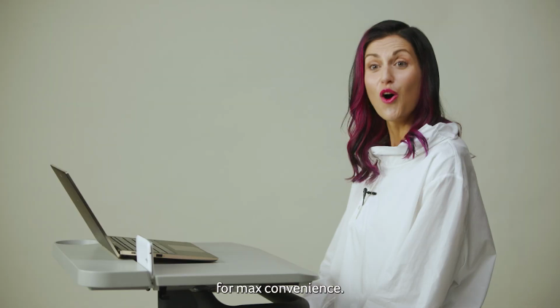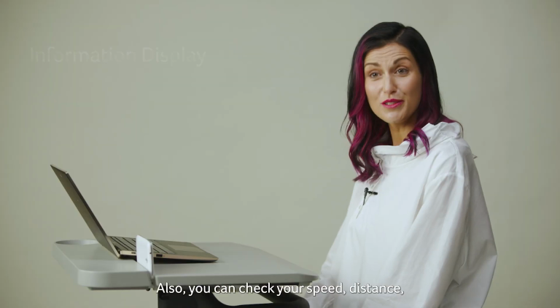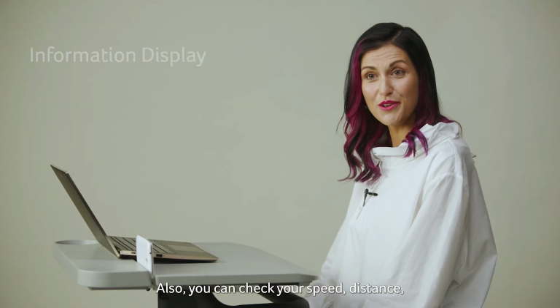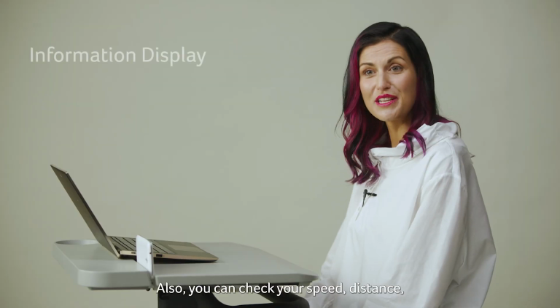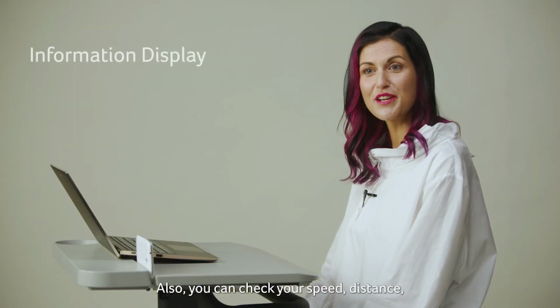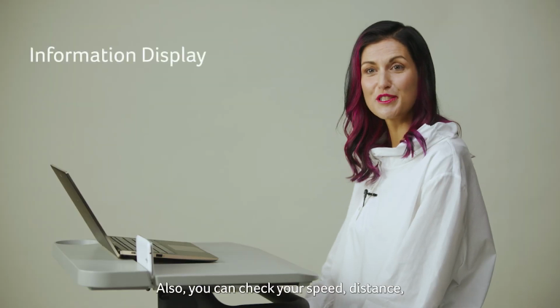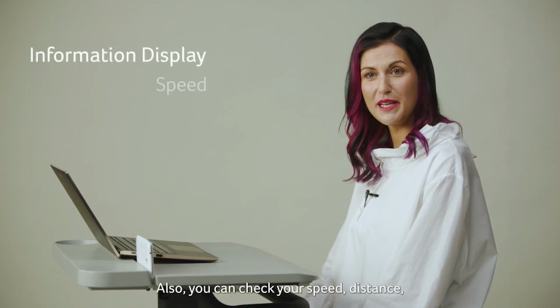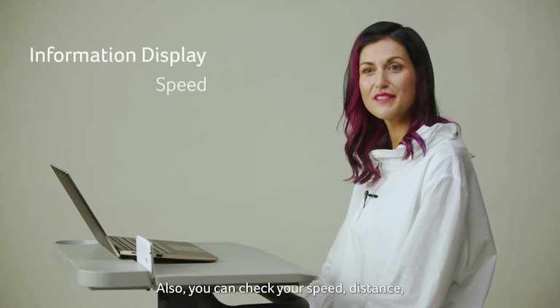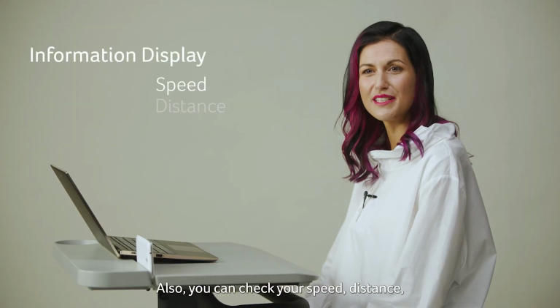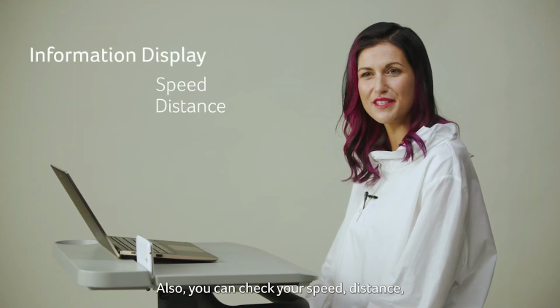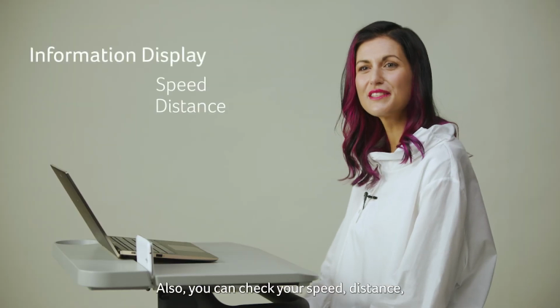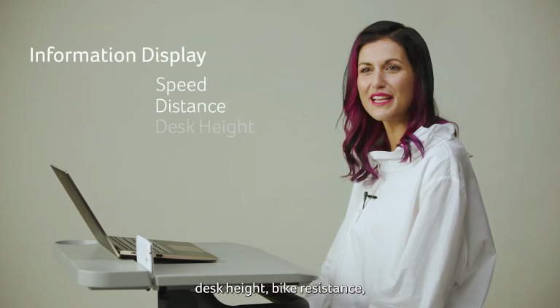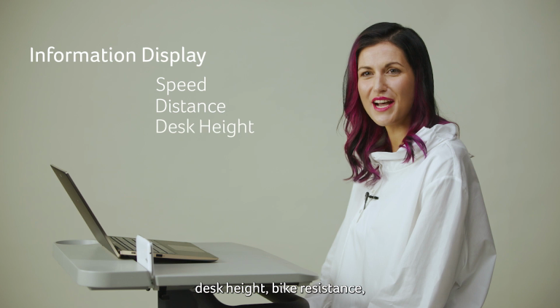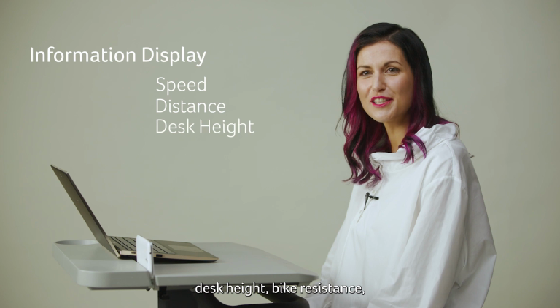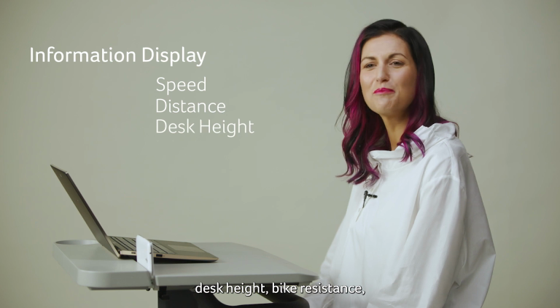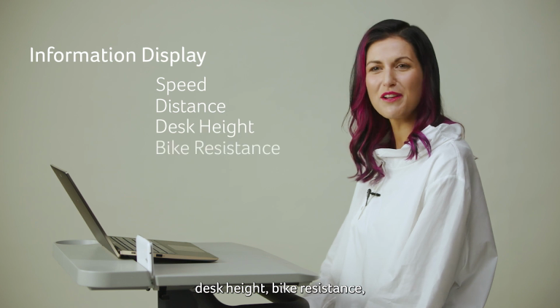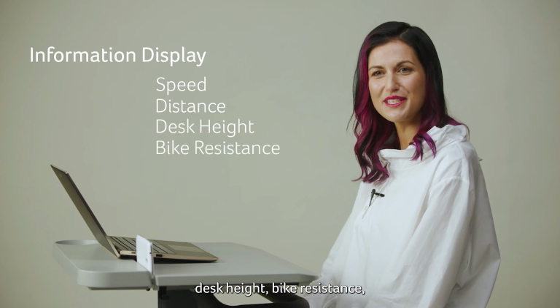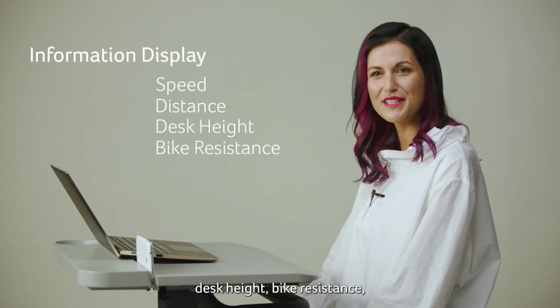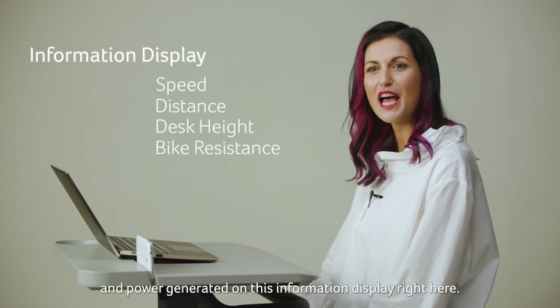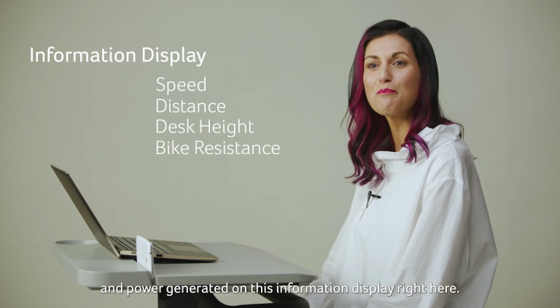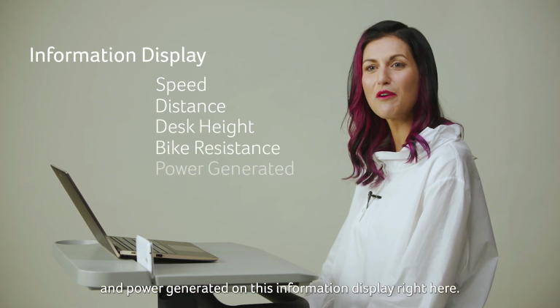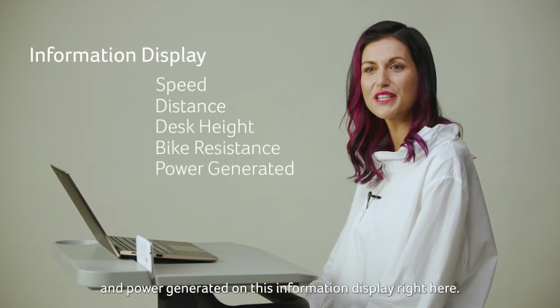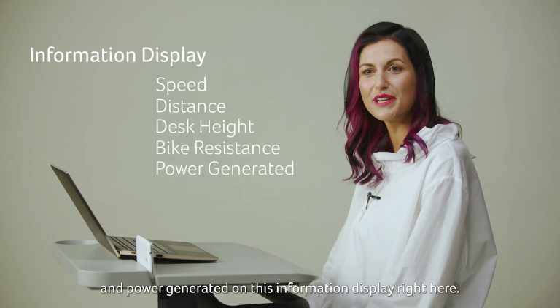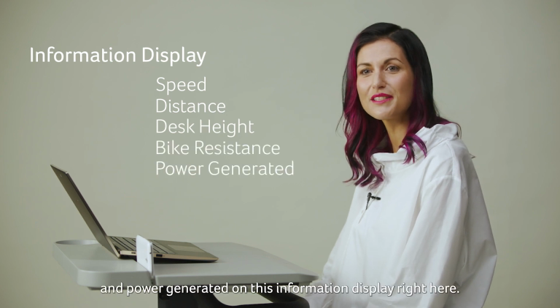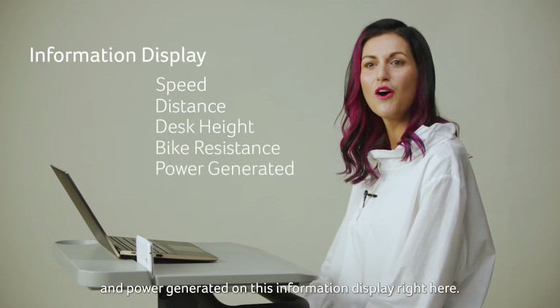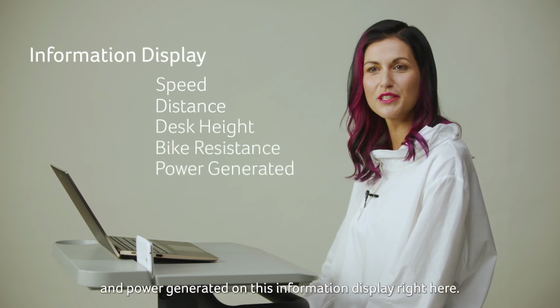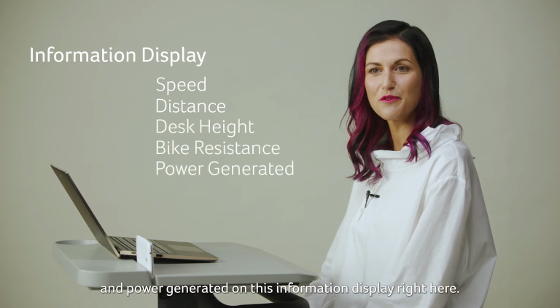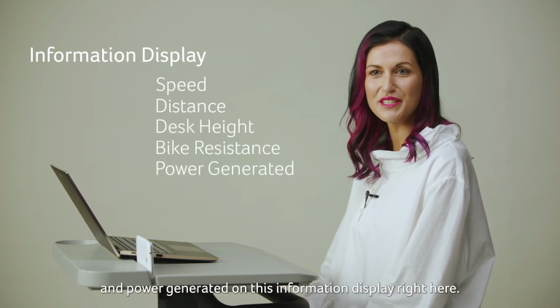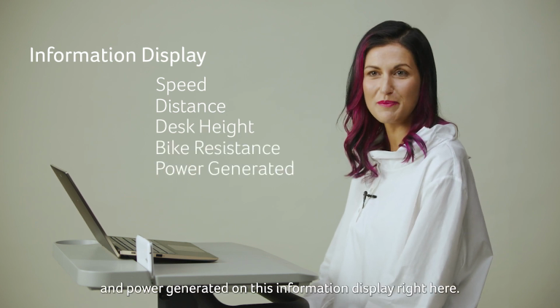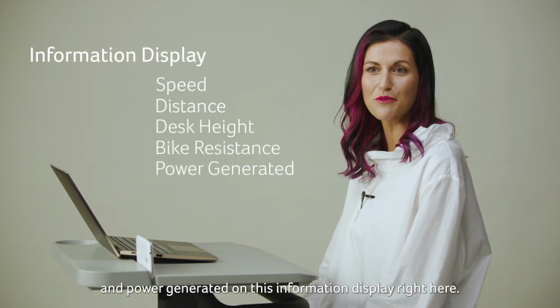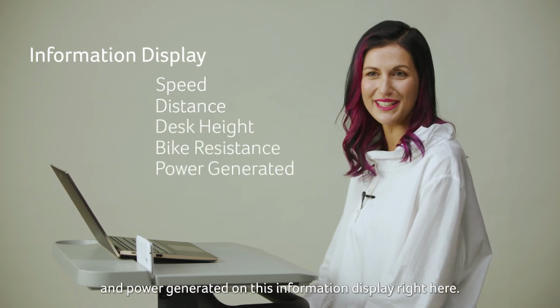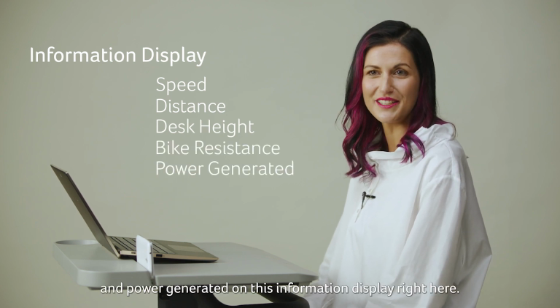Also, you can check your speed, distance, desk height, bike resistance and power generated on the information display right here.